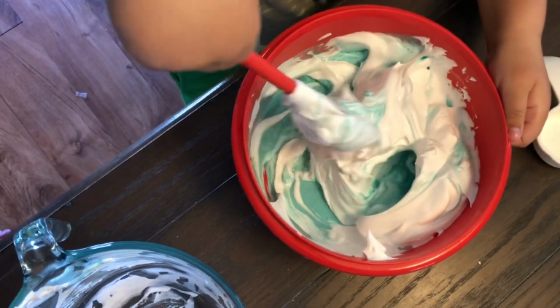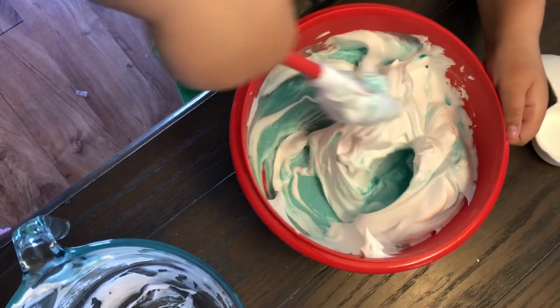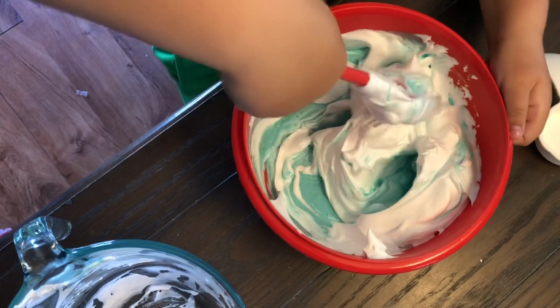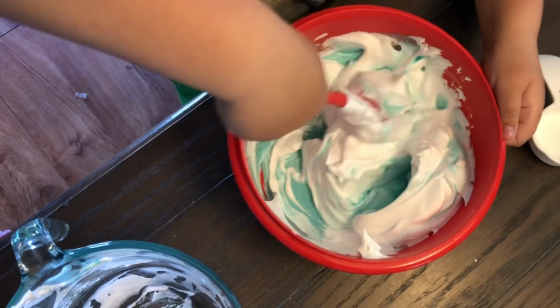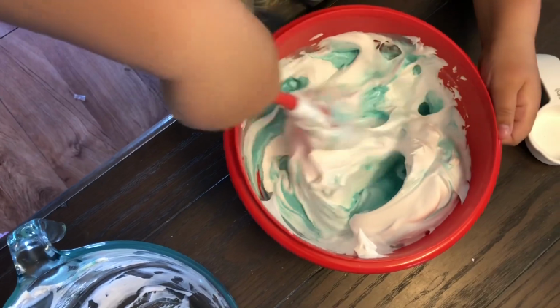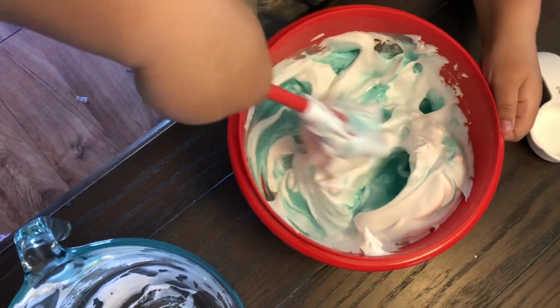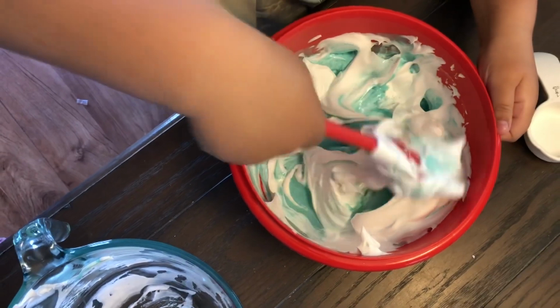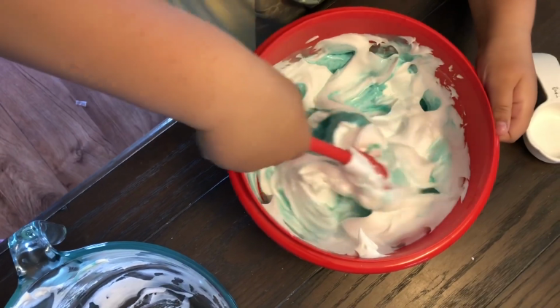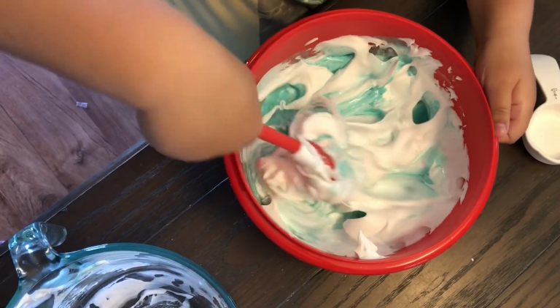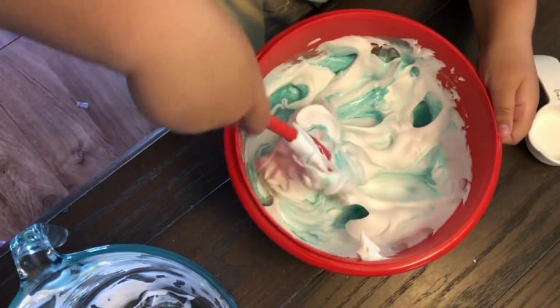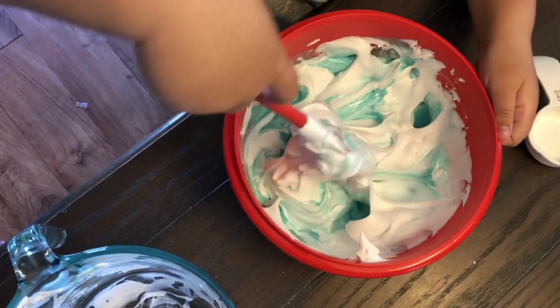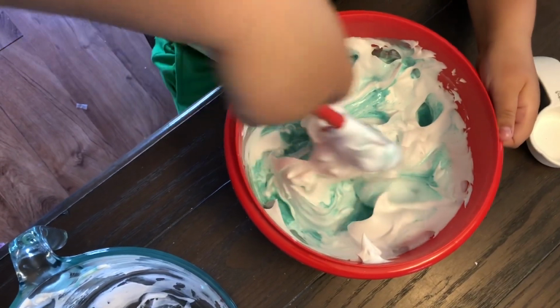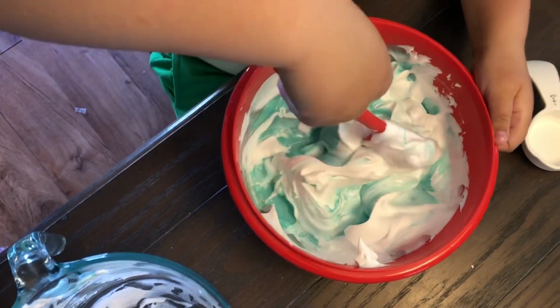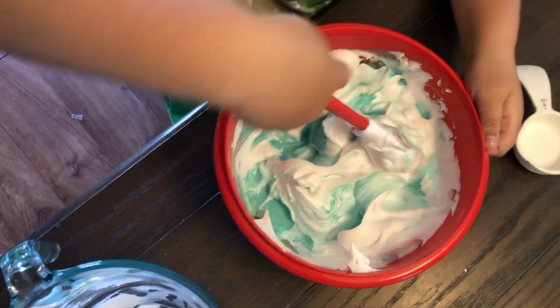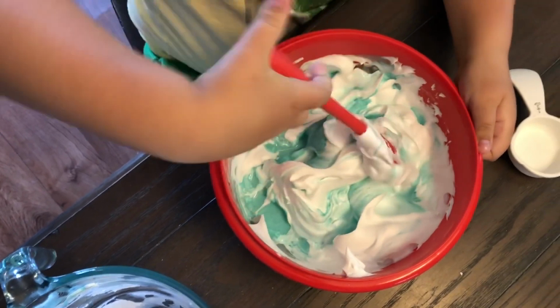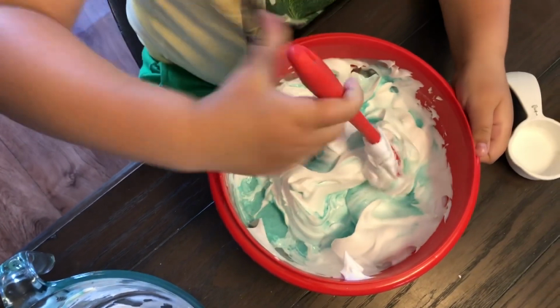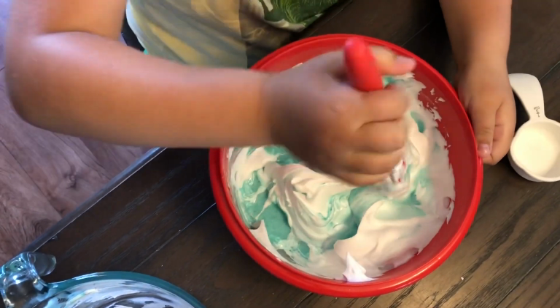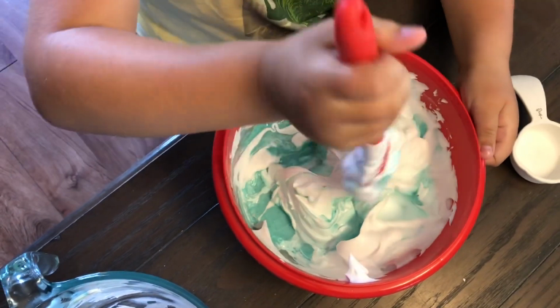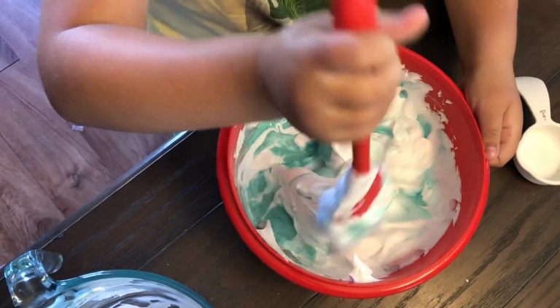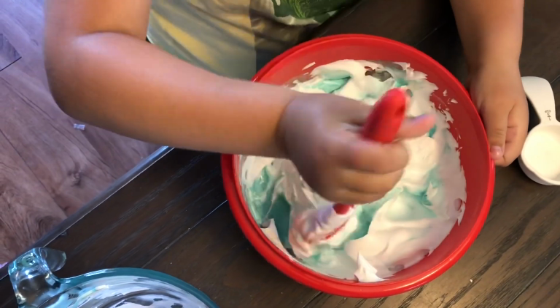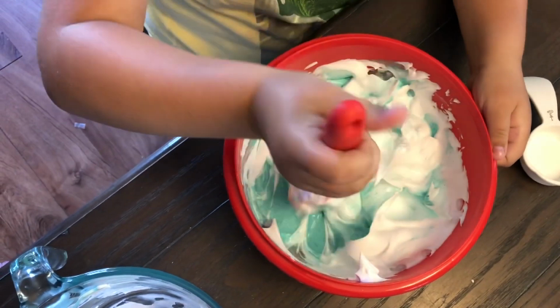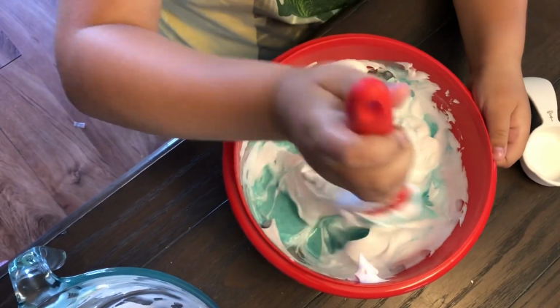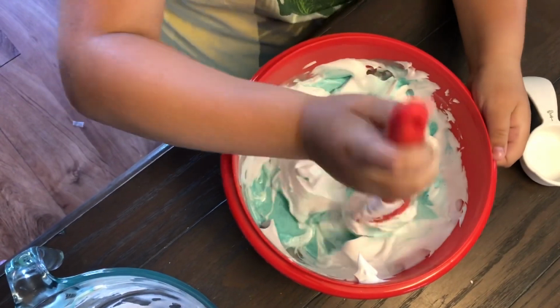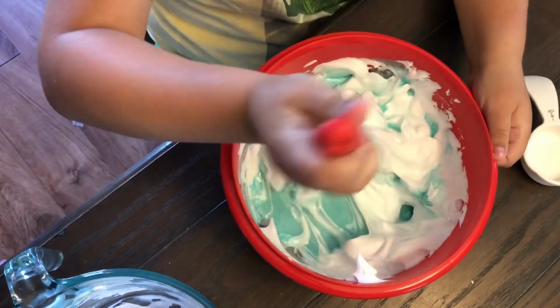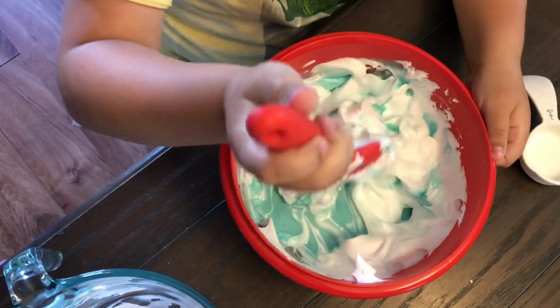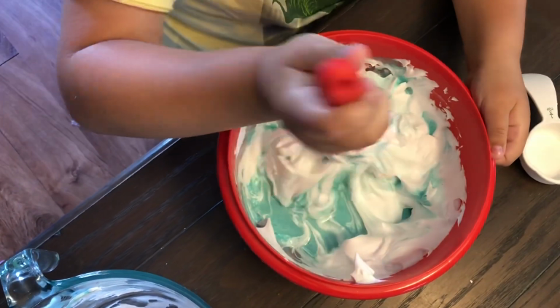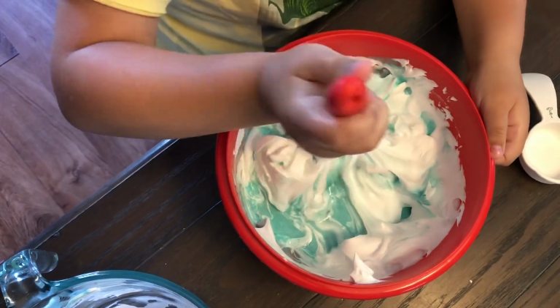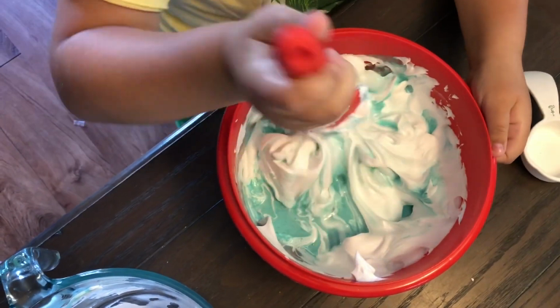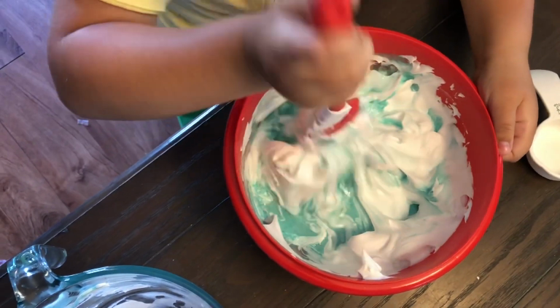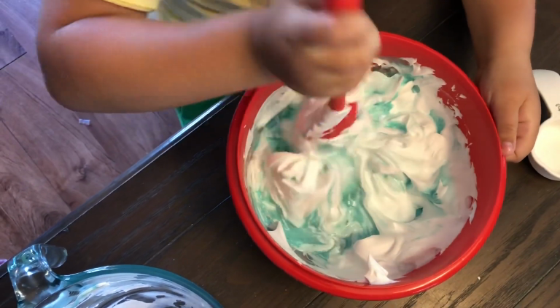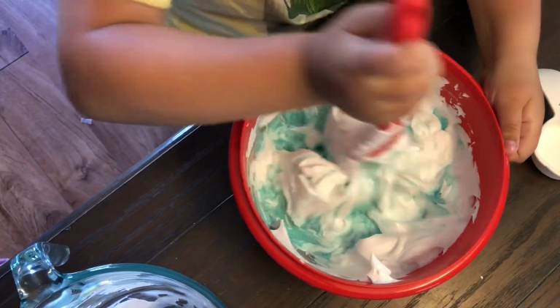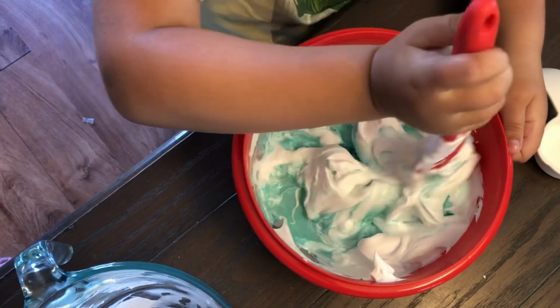Is it hard to keep in the bowl or is it pretty easy? It's pretty easy. With the shaving cream in, it's really easy.